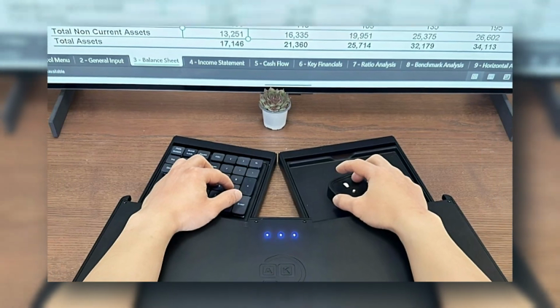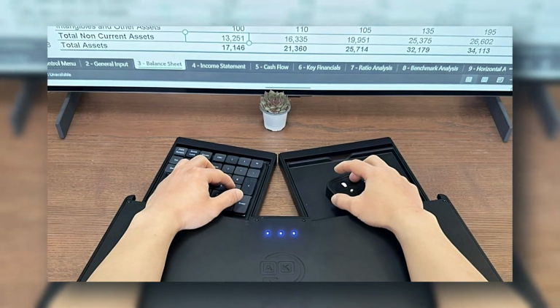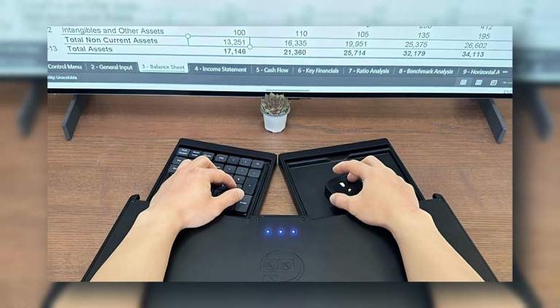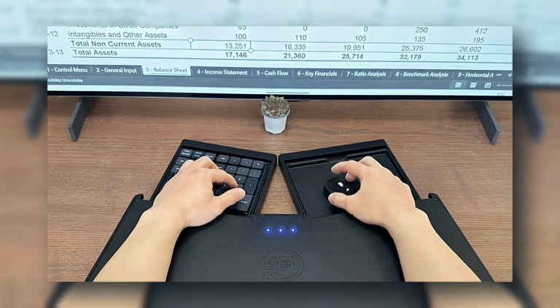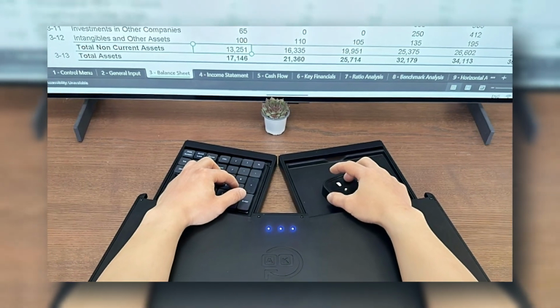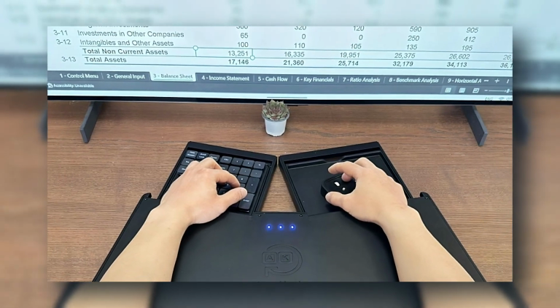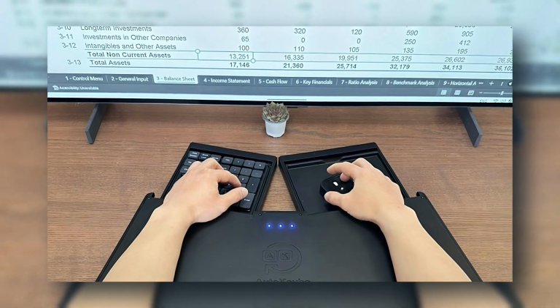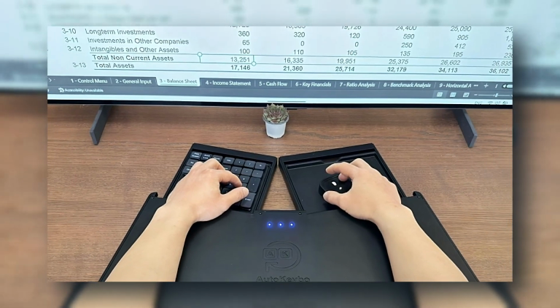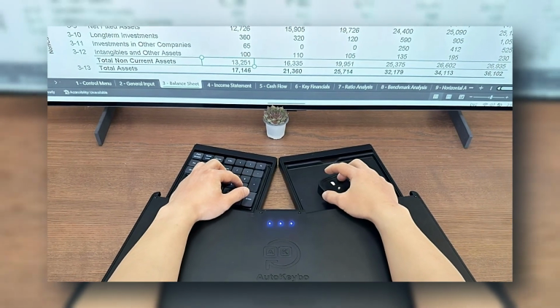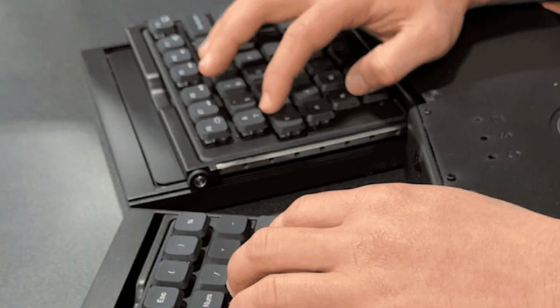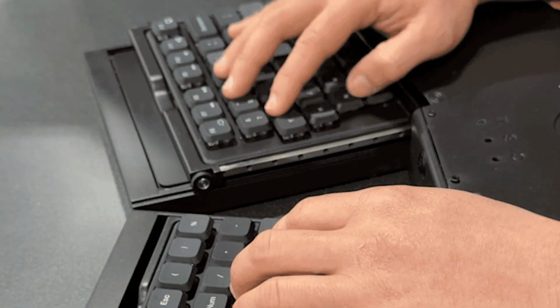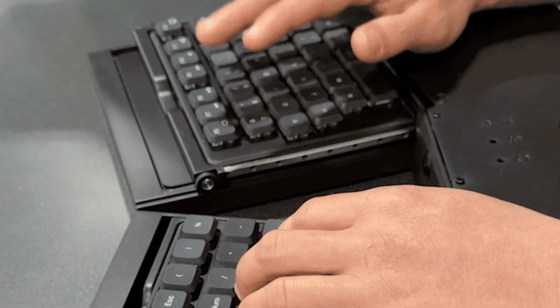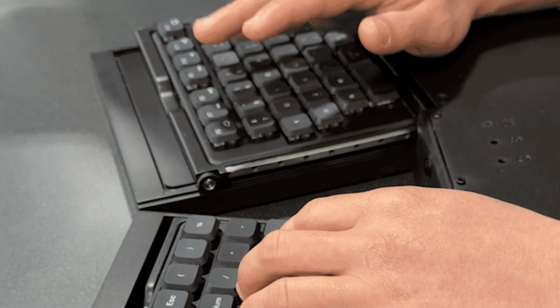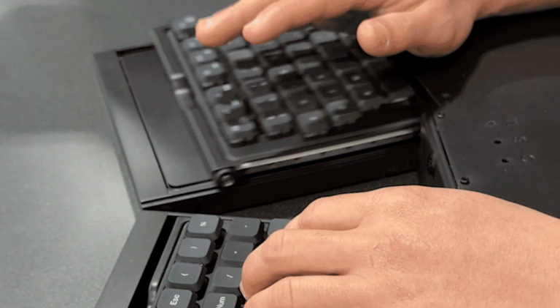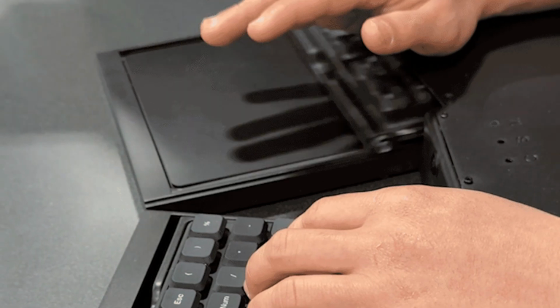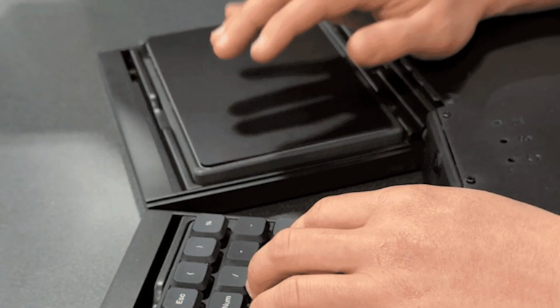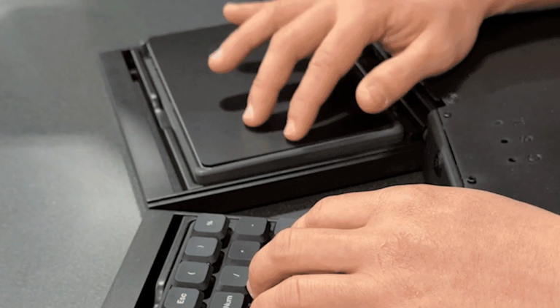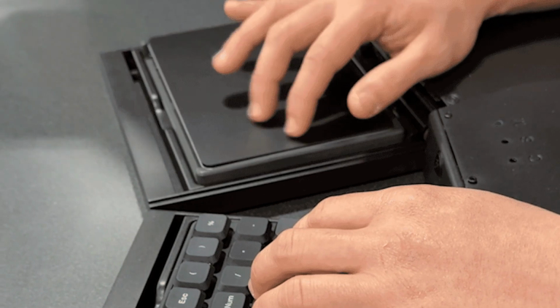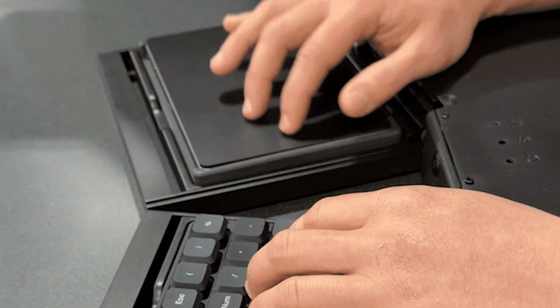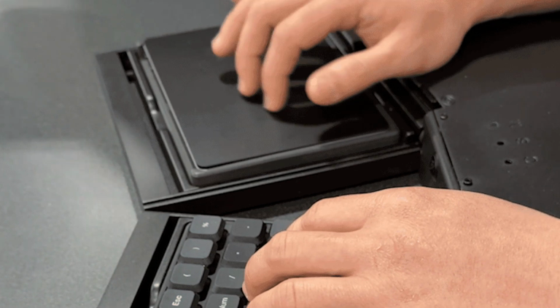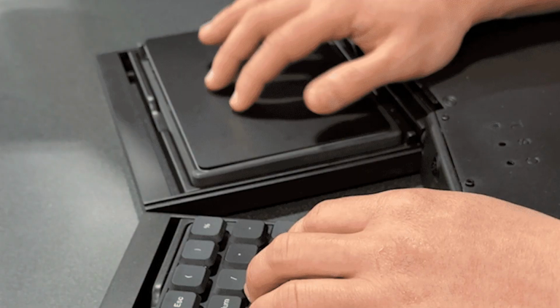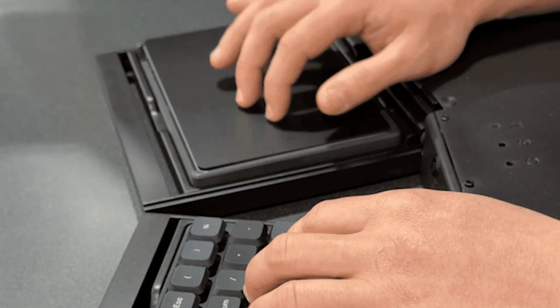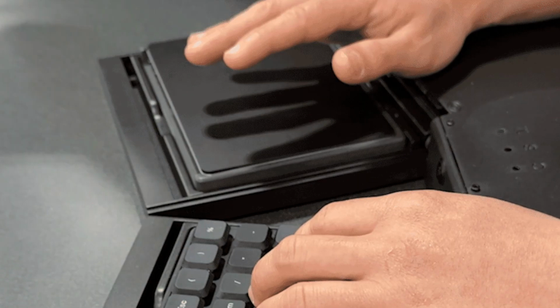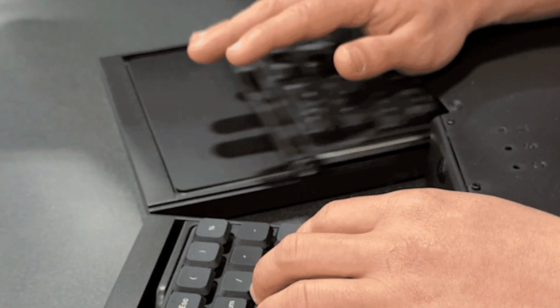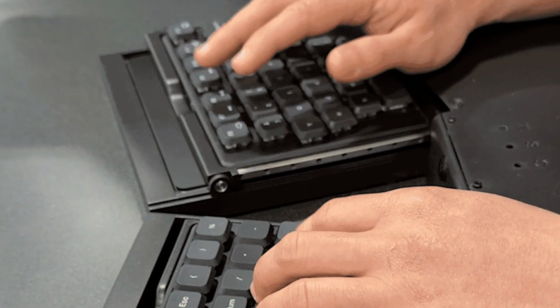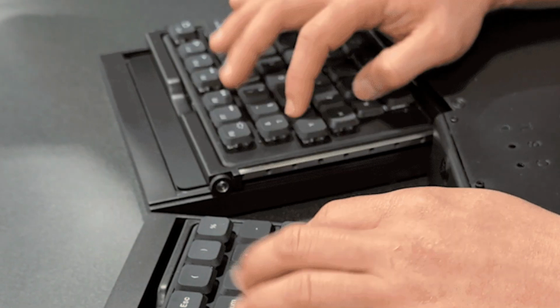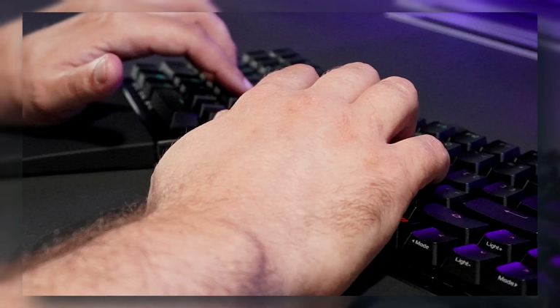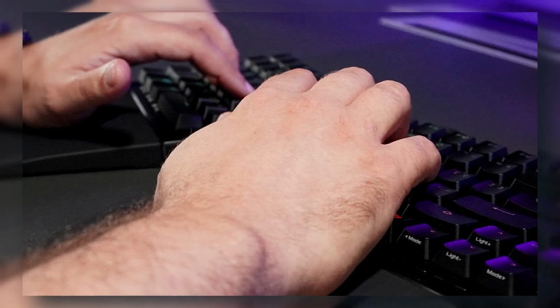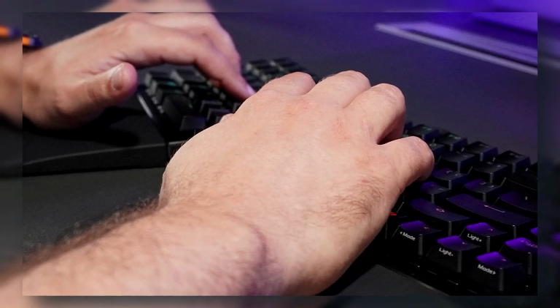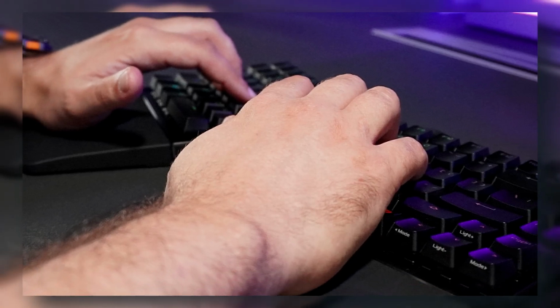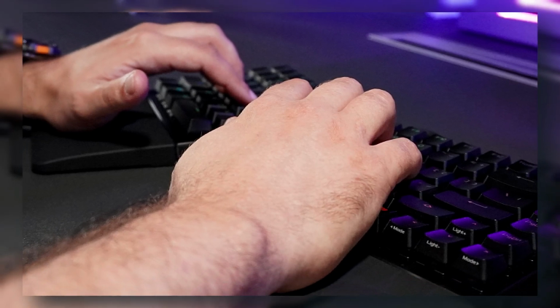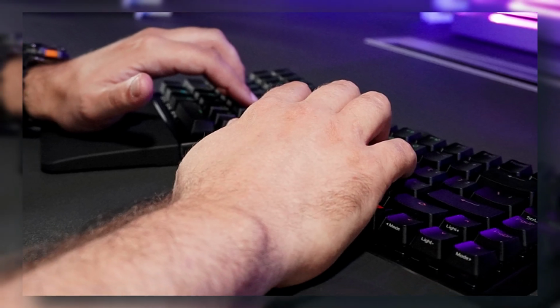It's compatible with phones, tablets, and laptops. The future of typing might not involve keys at all.